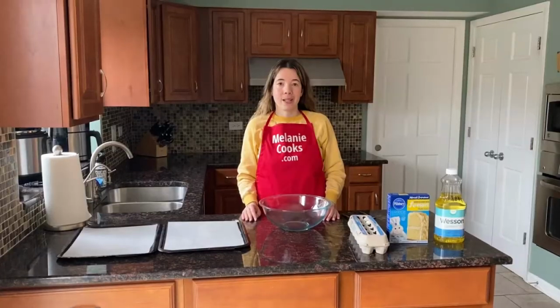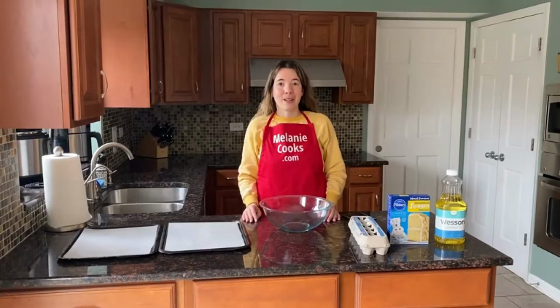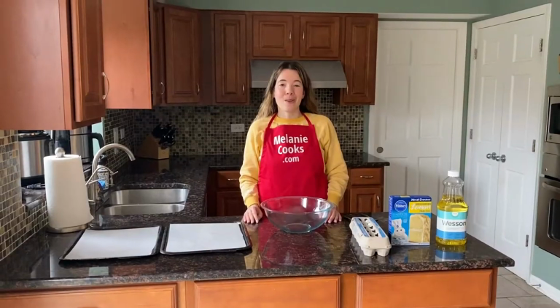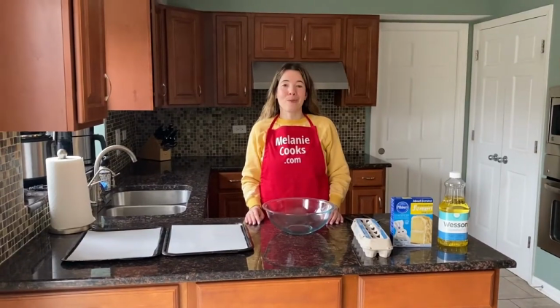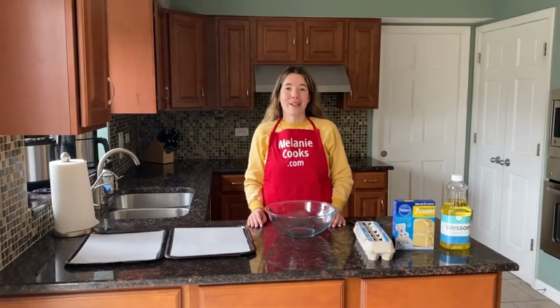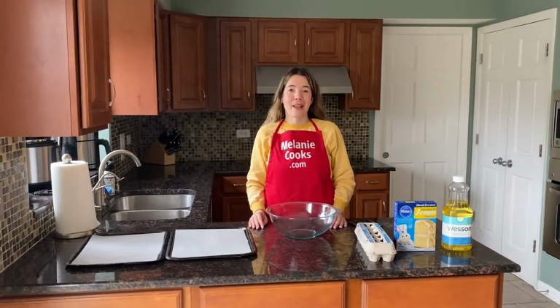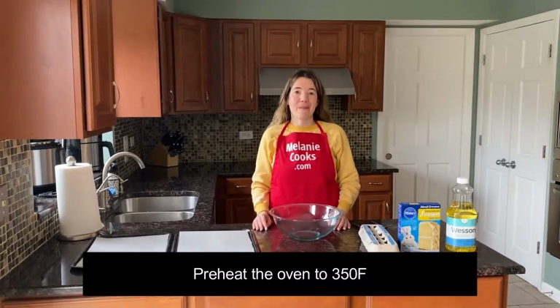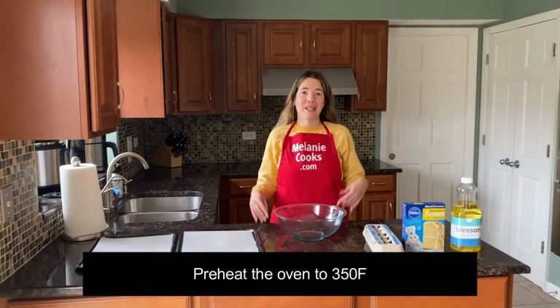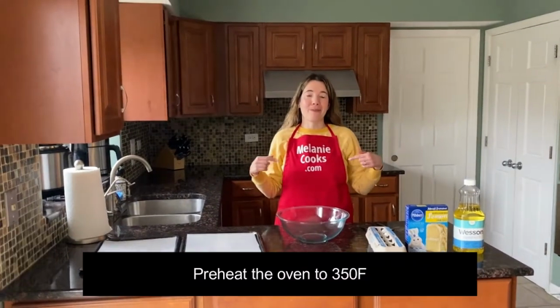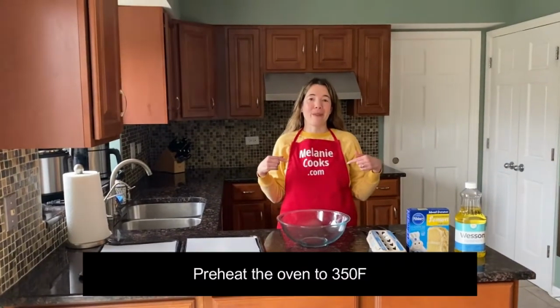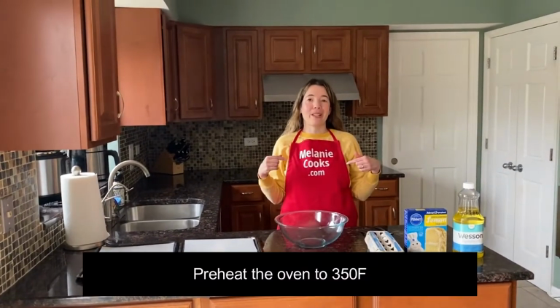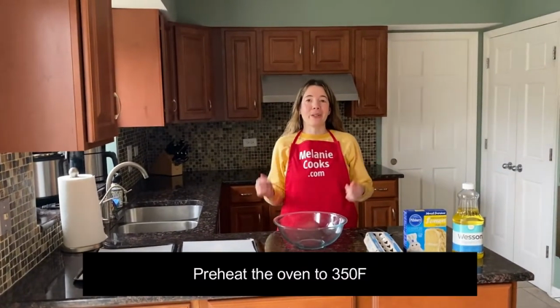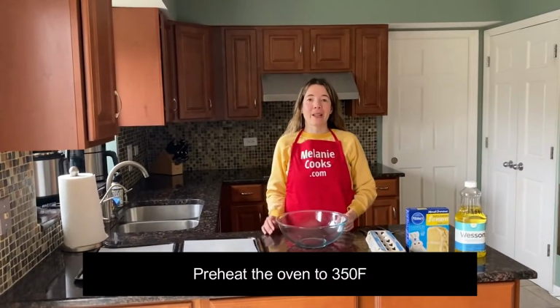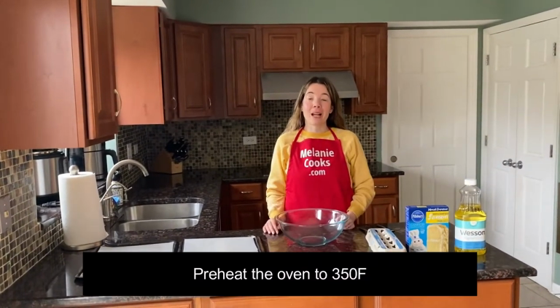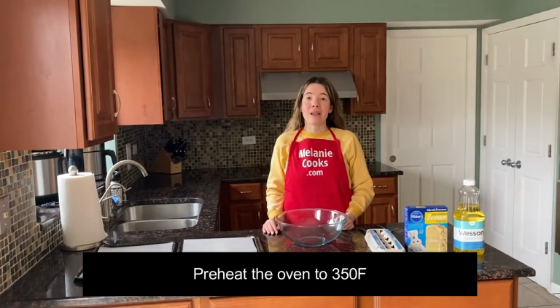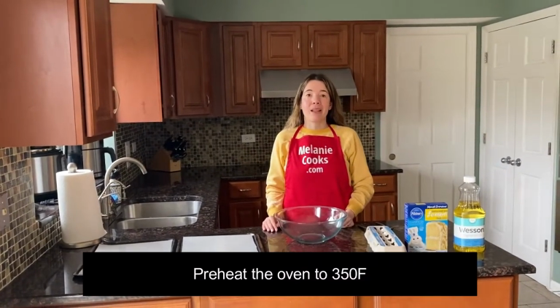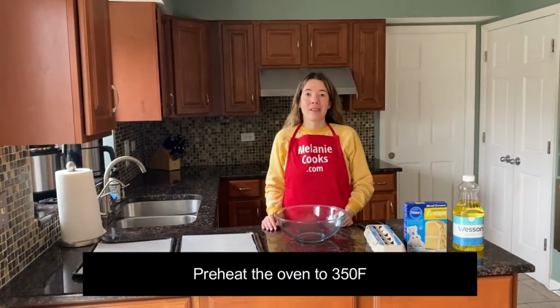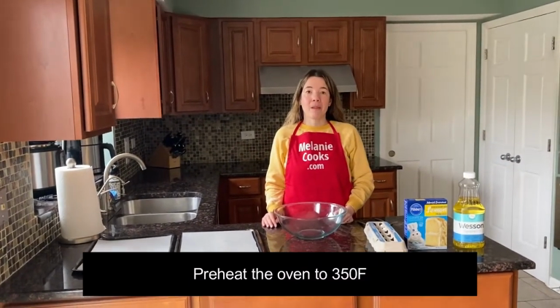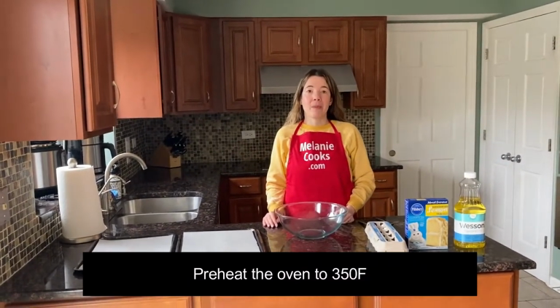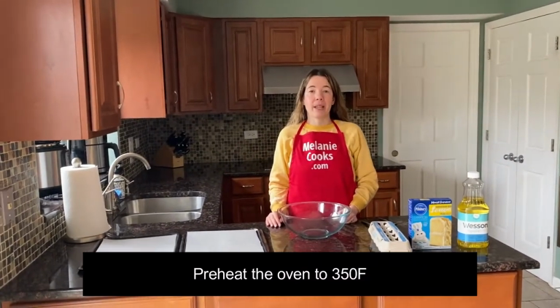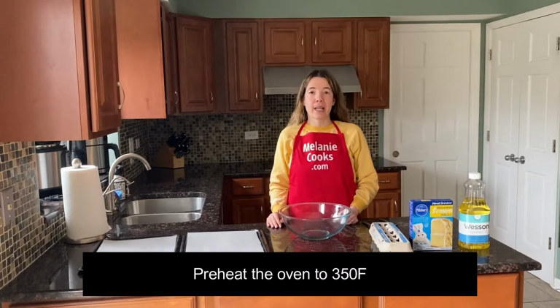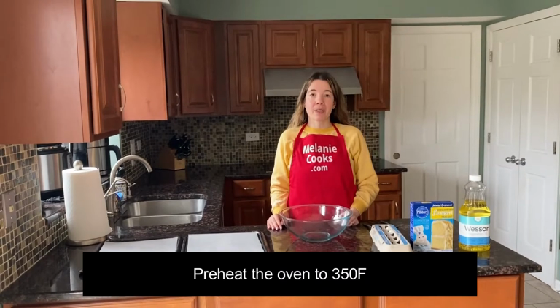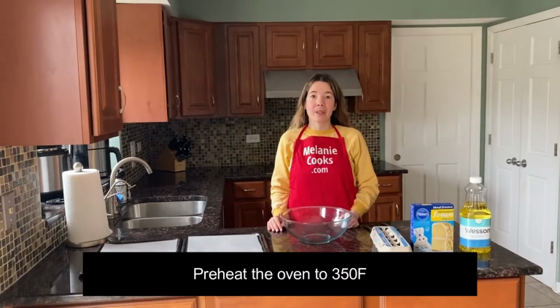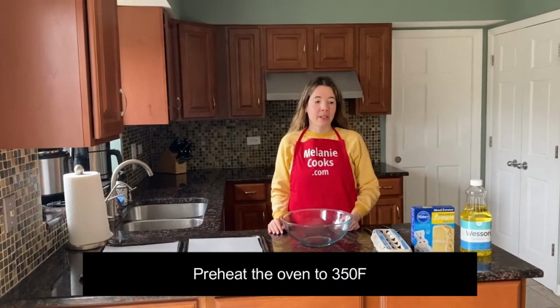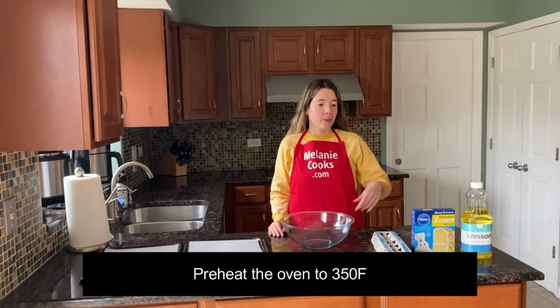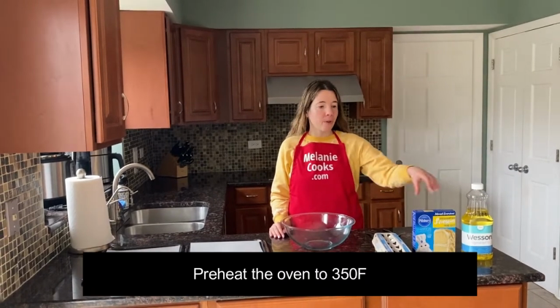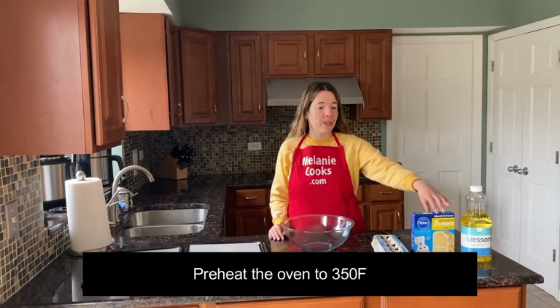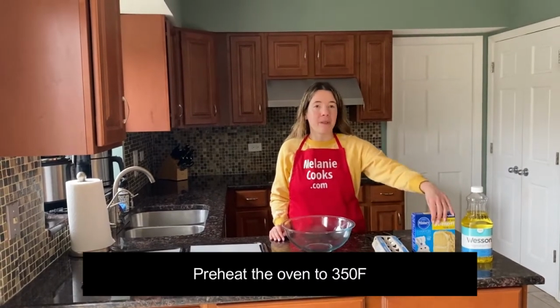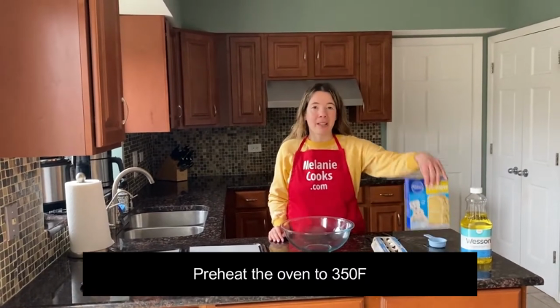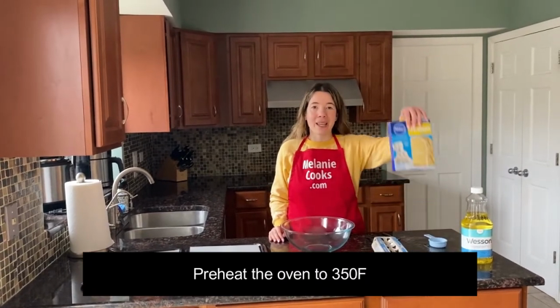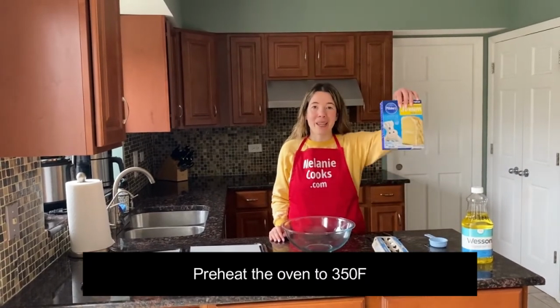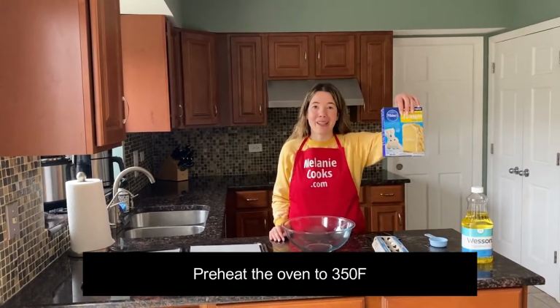Hello friends, I'm Melanie from MelanieCooks.com and today I'll be making lemon cookies from Lemon Cake Mix.